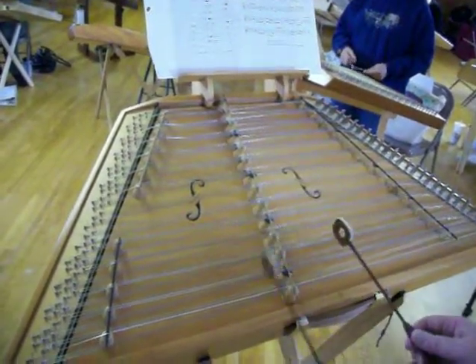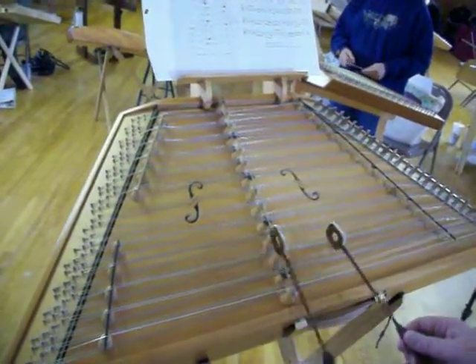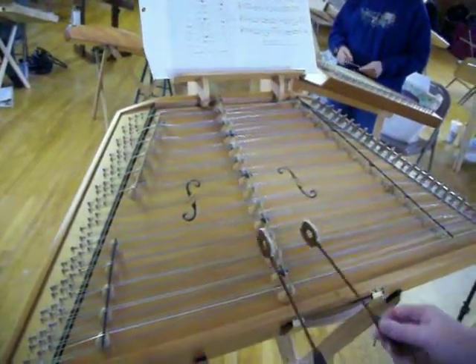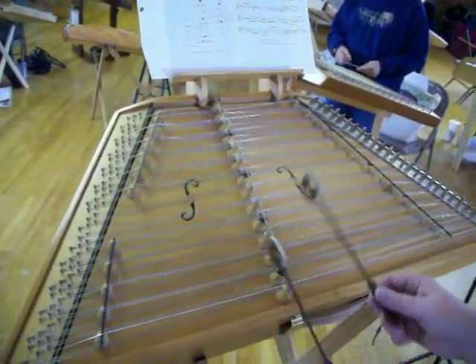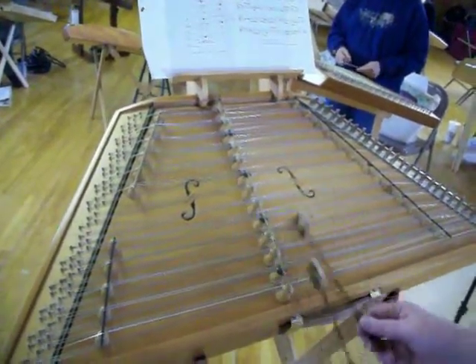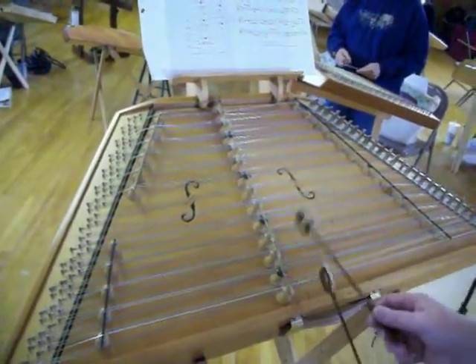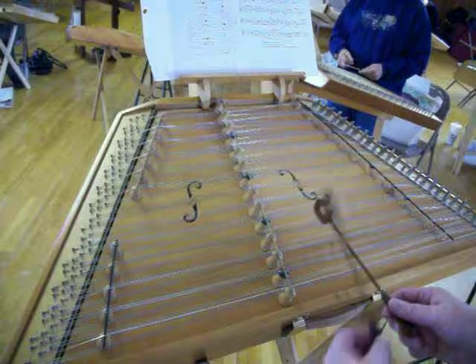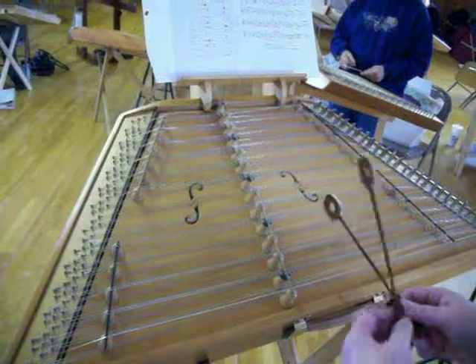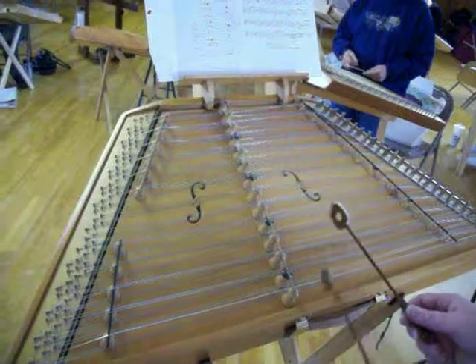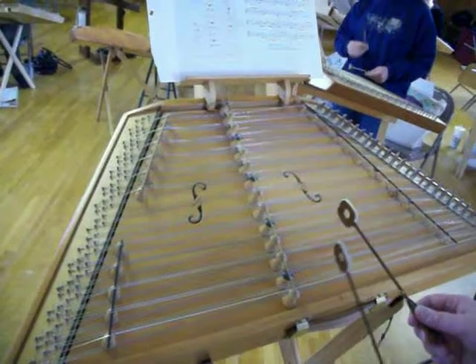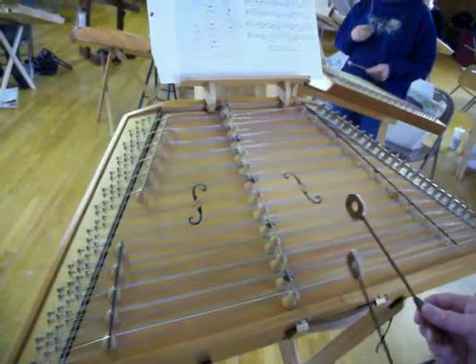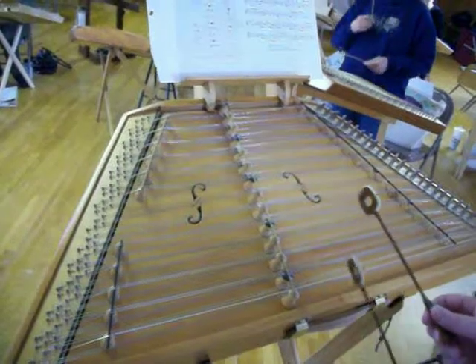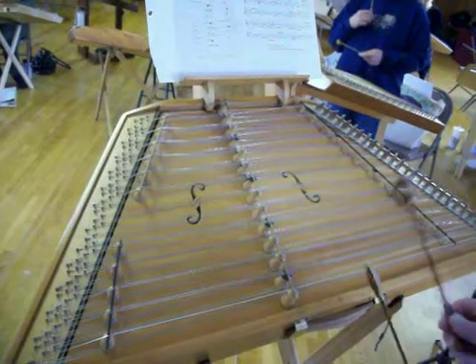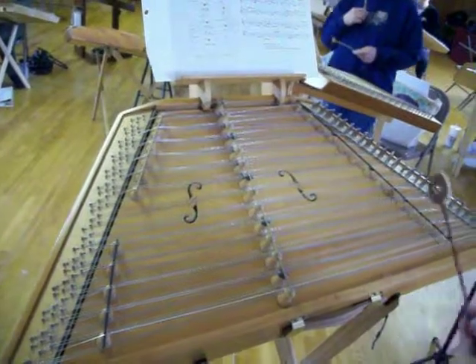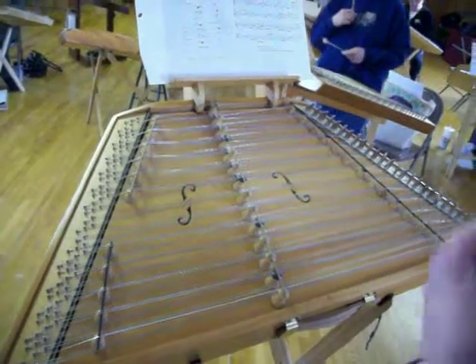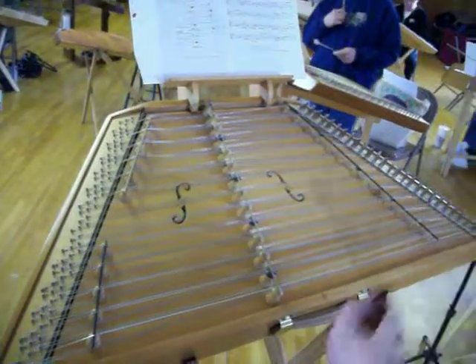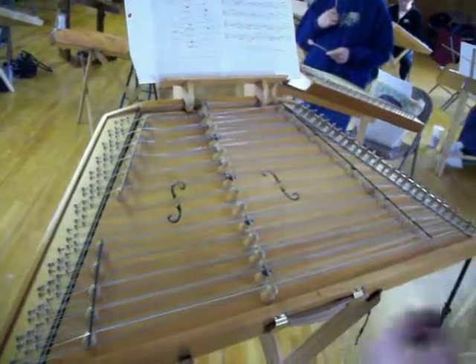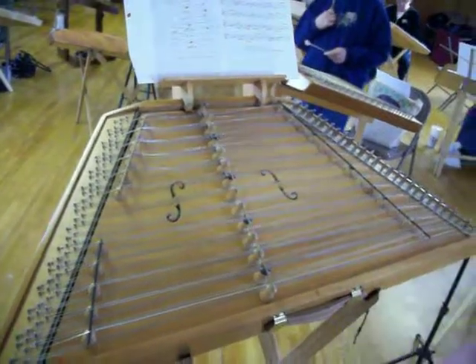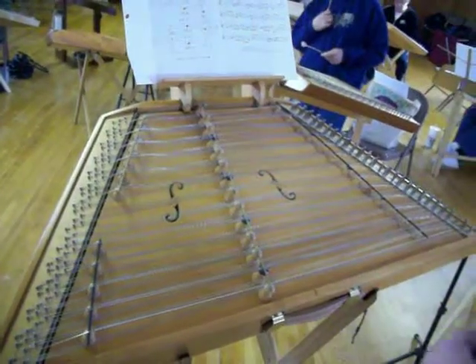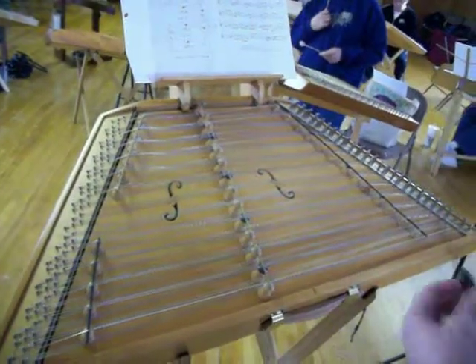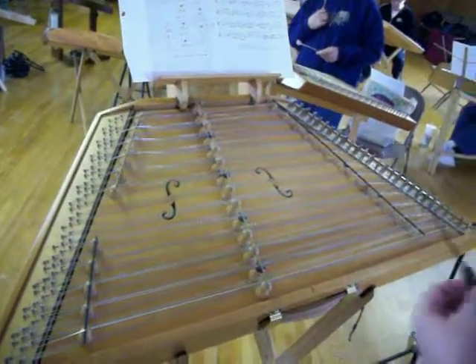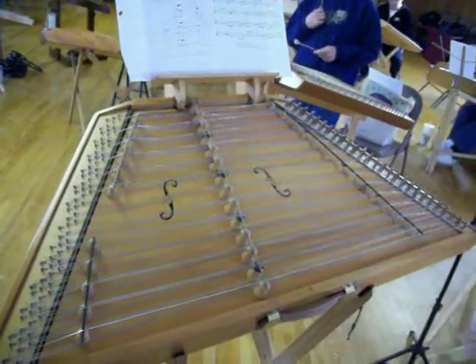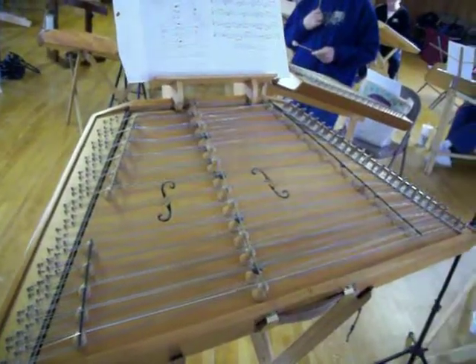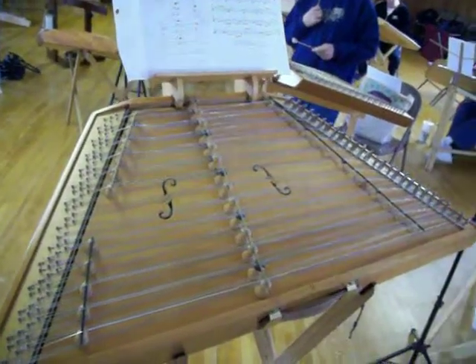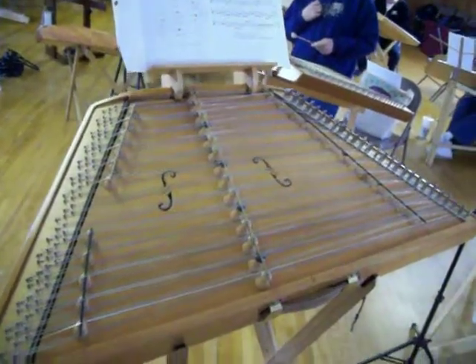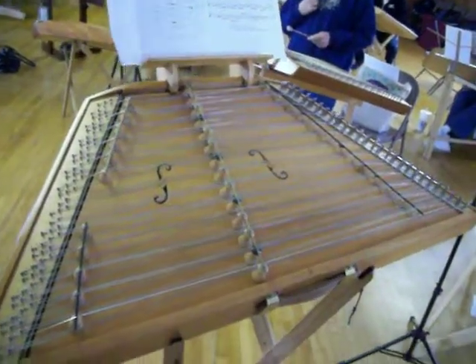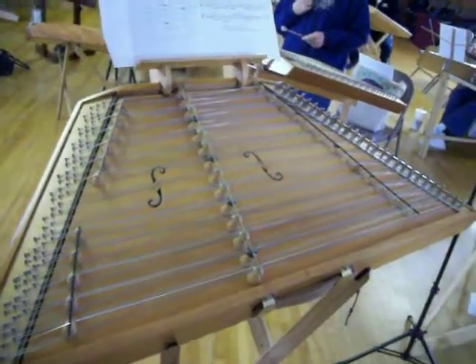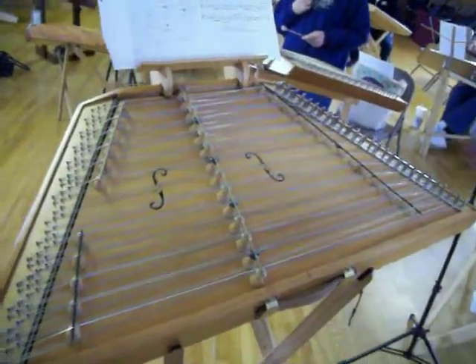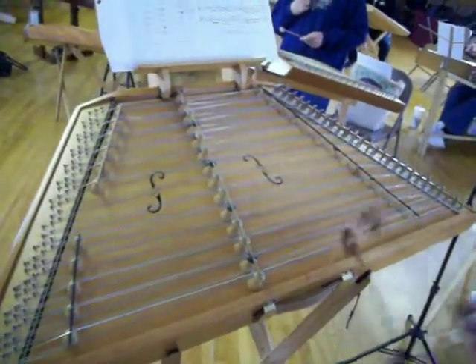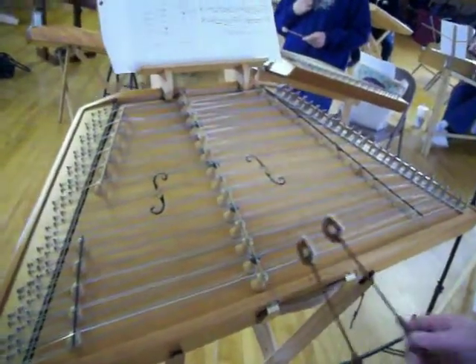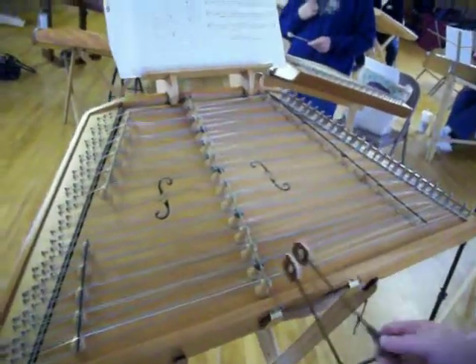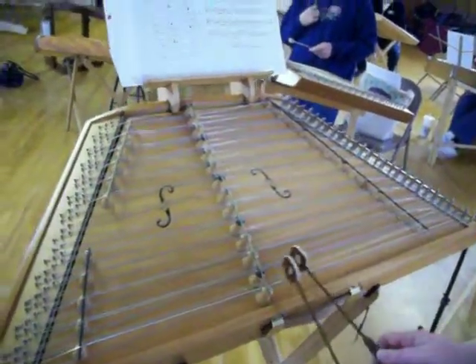Left, right, left. We're going to do alternate hammers the last three notes.